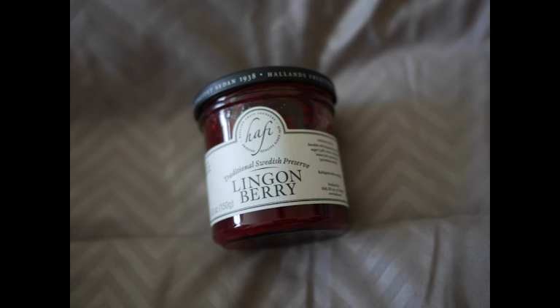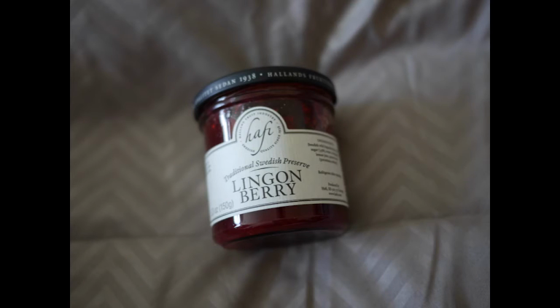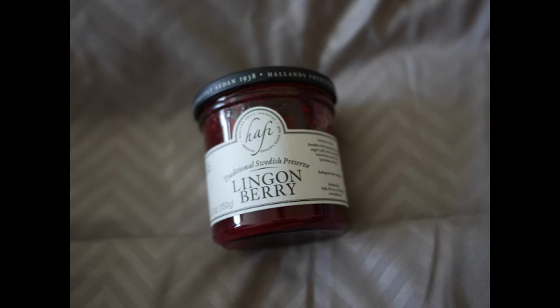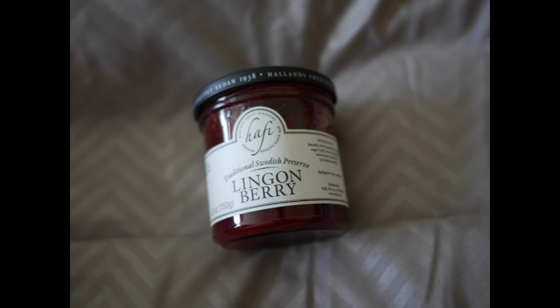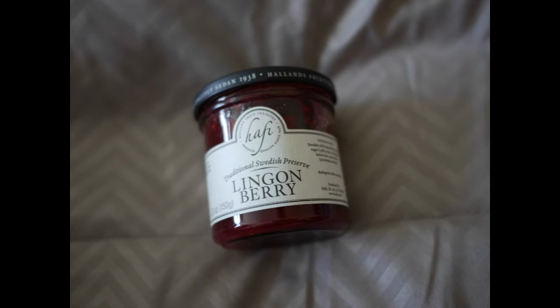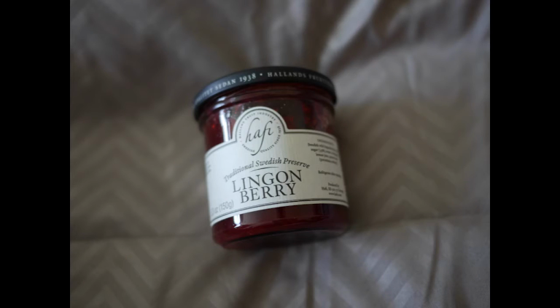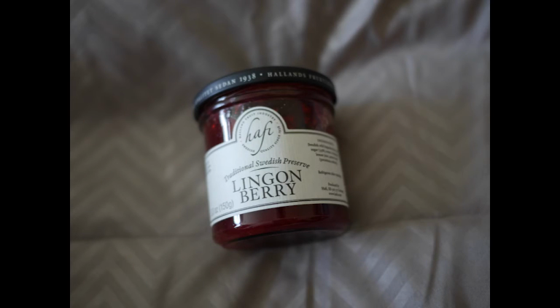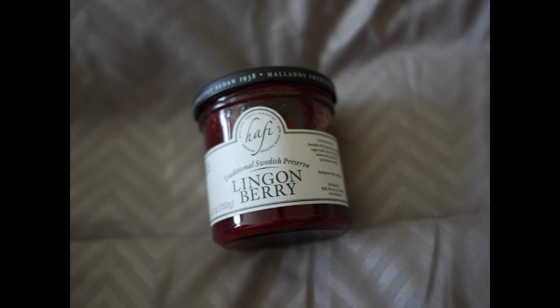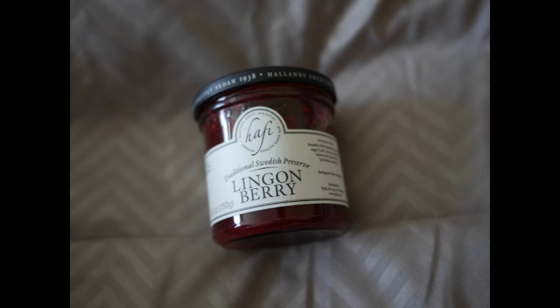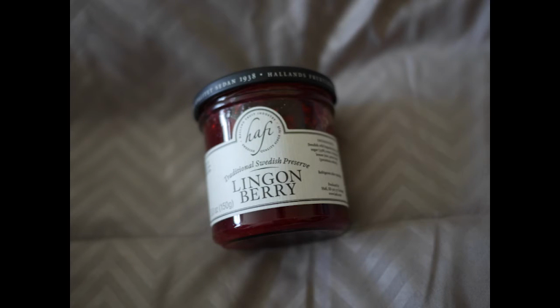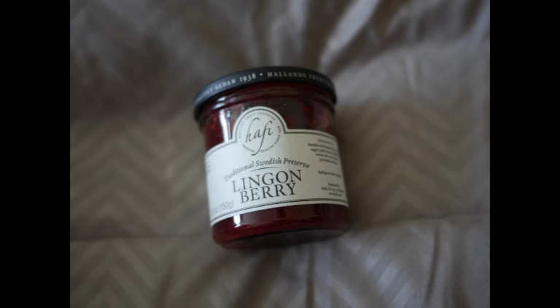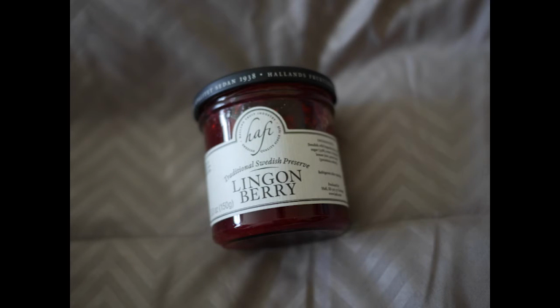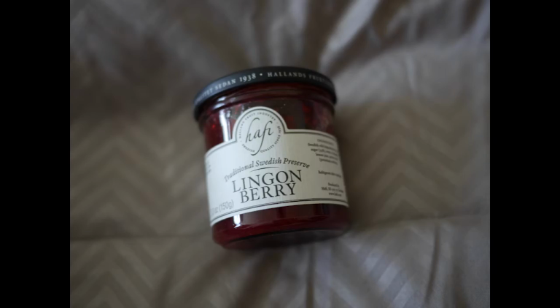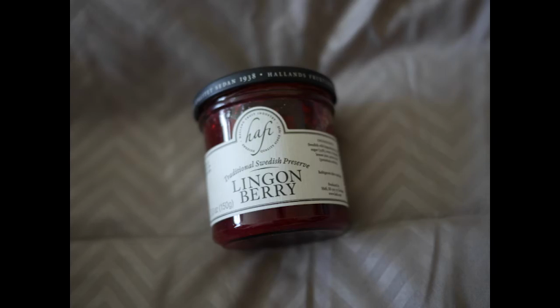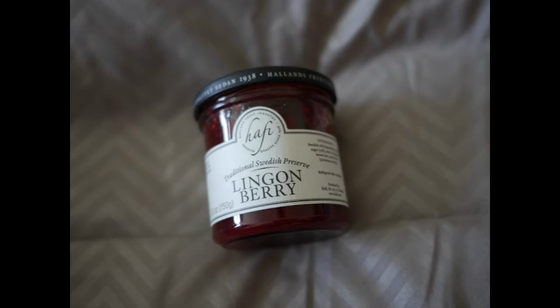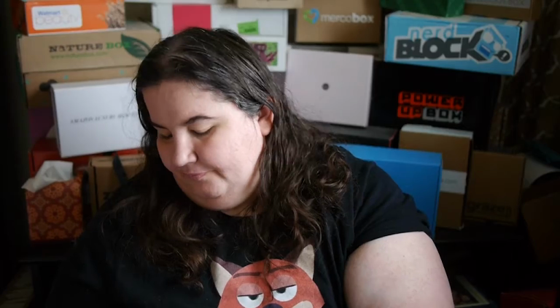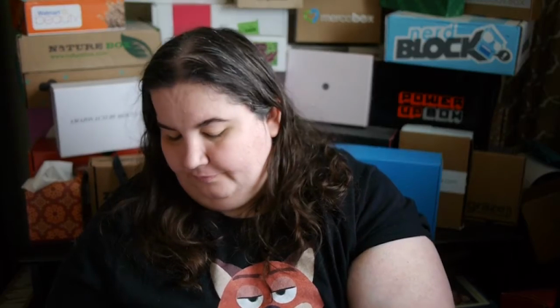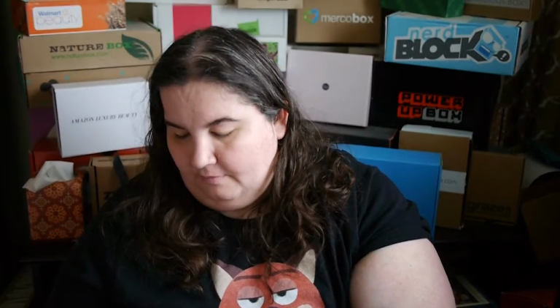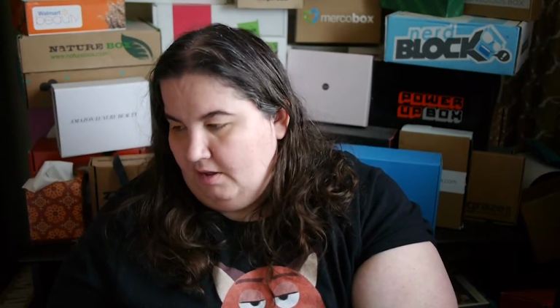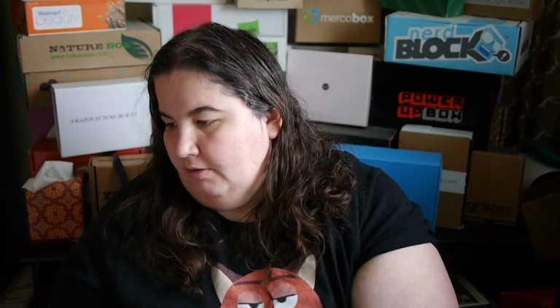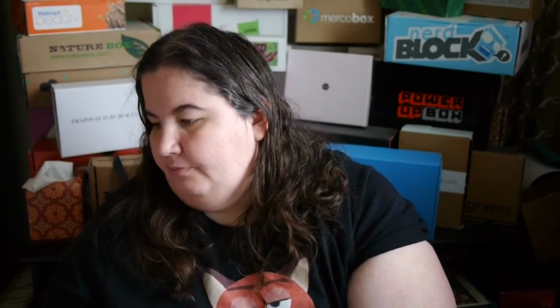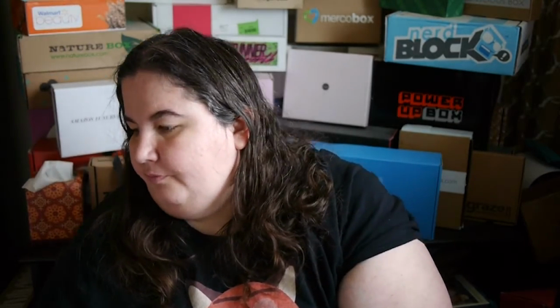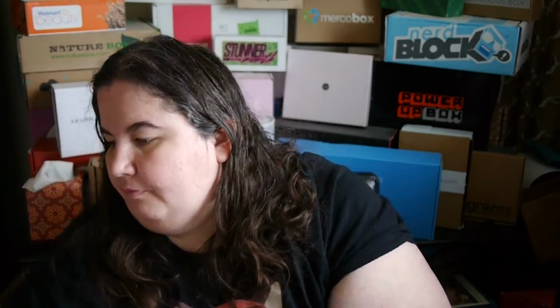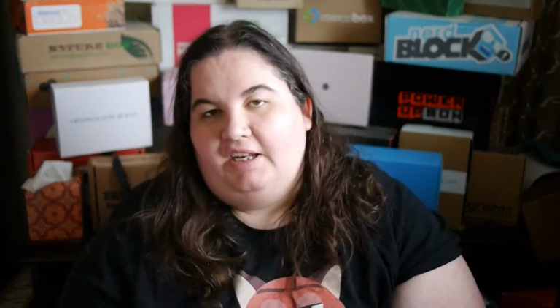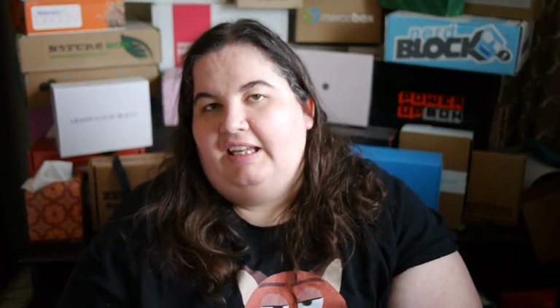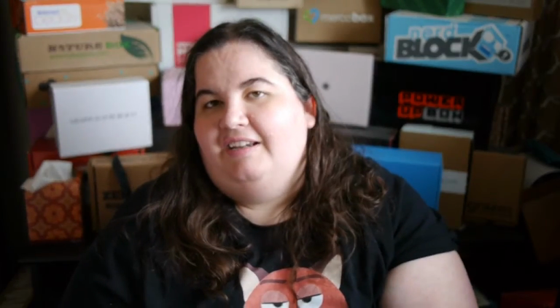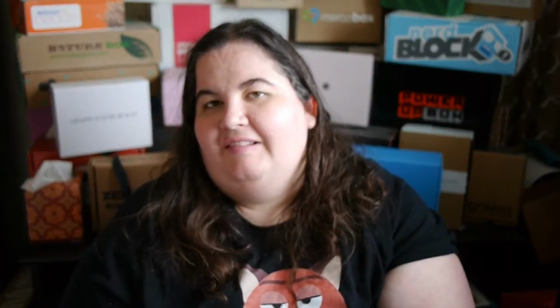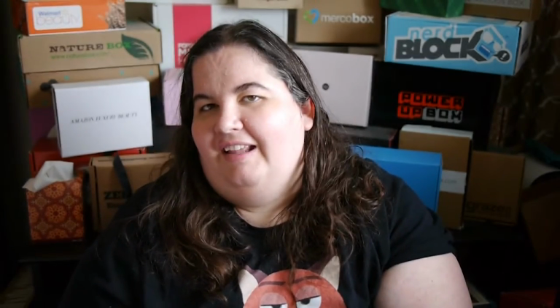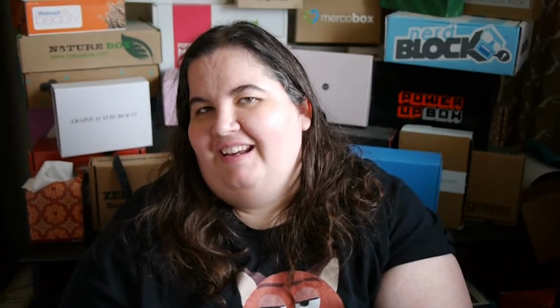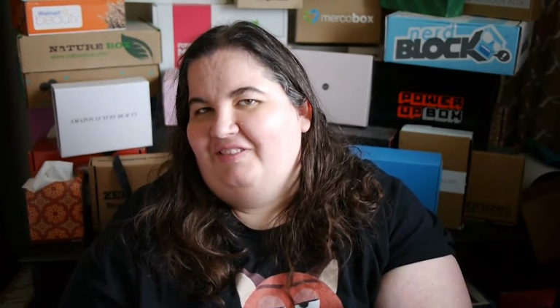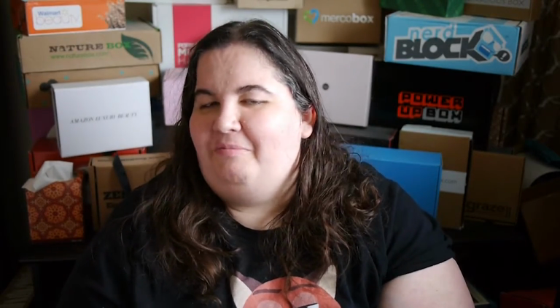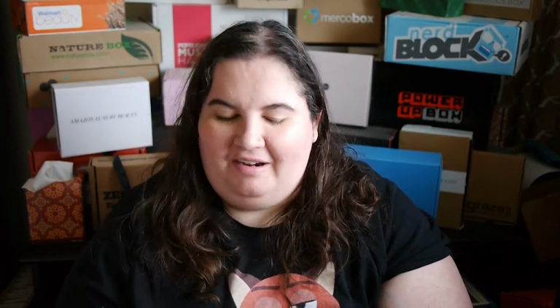We got some lingonberry preserves — yummy! I think of Ikea when I think of lingonberry.